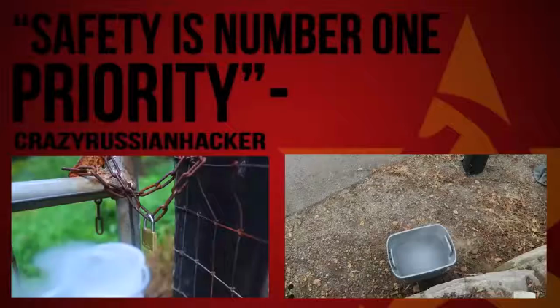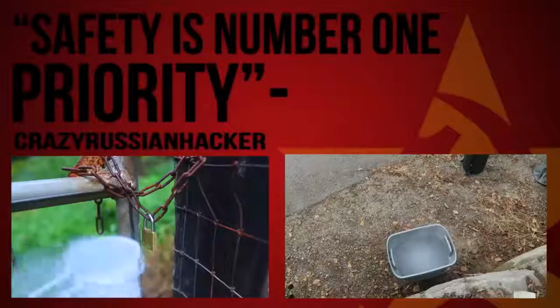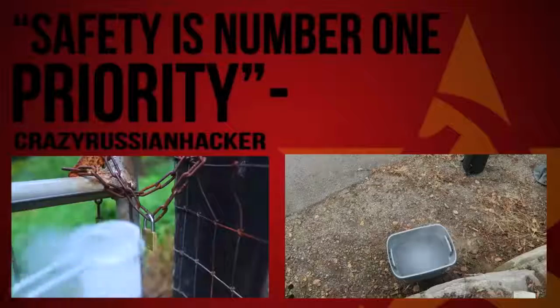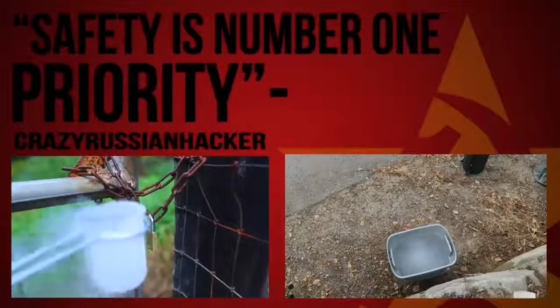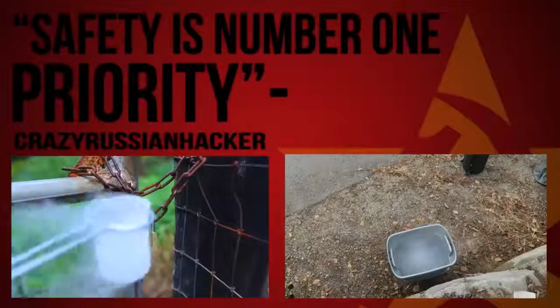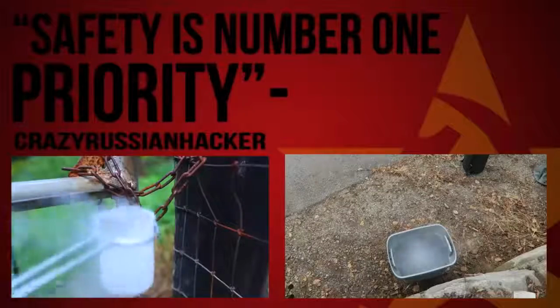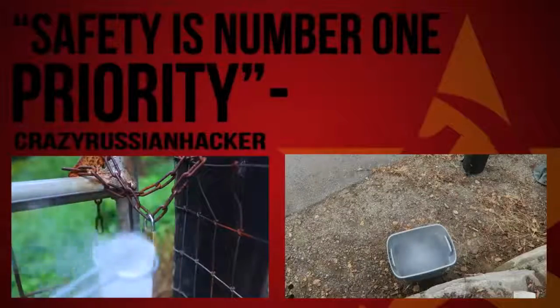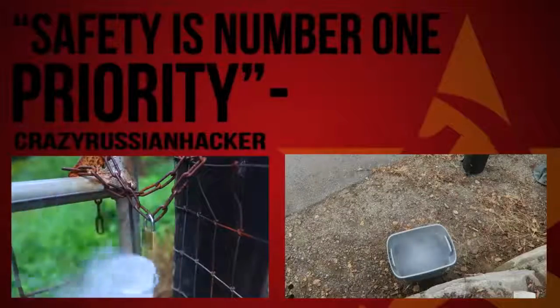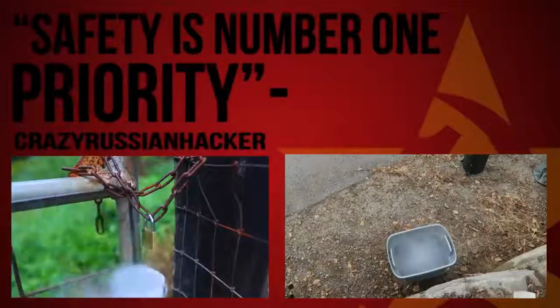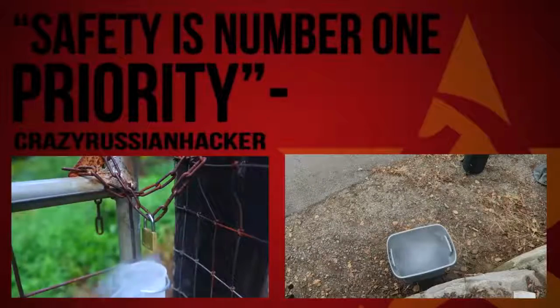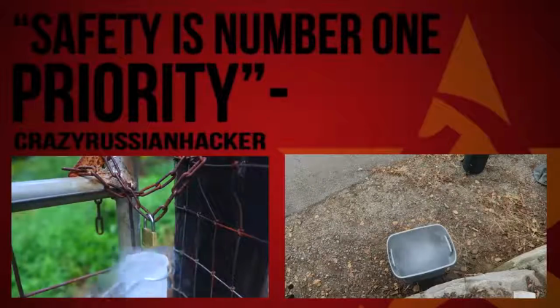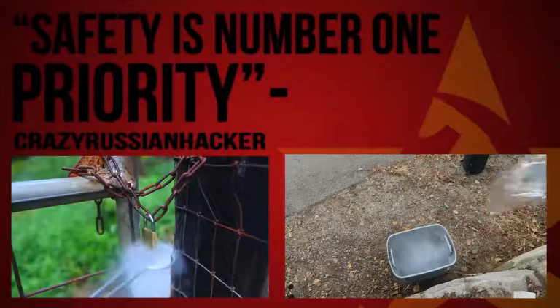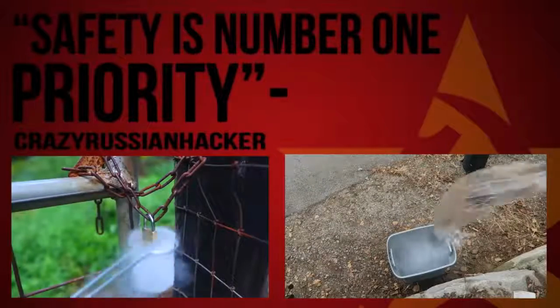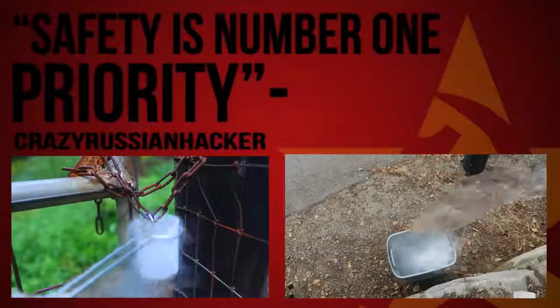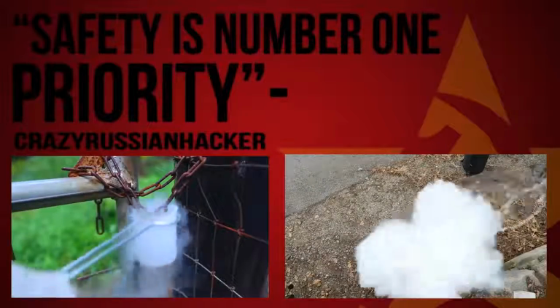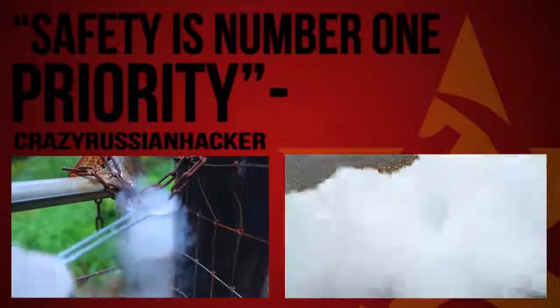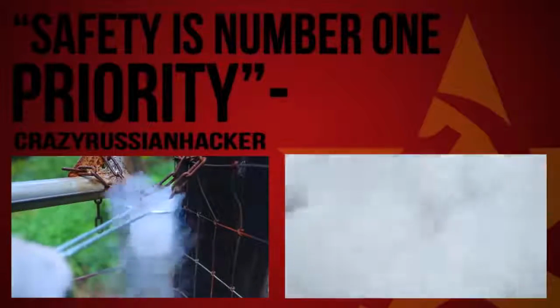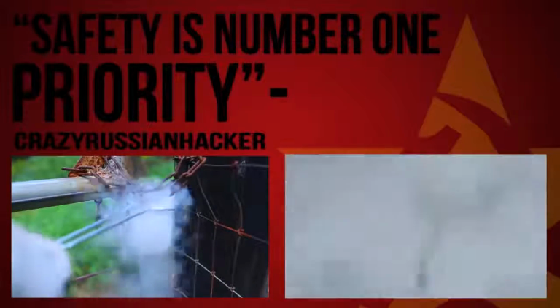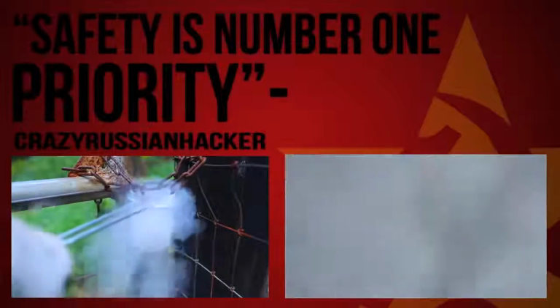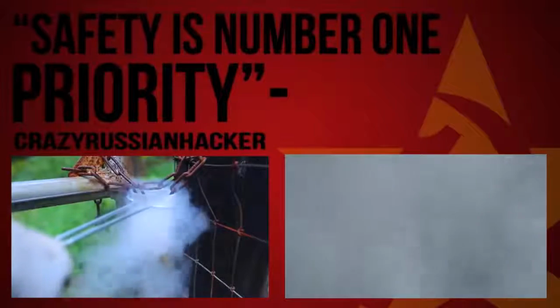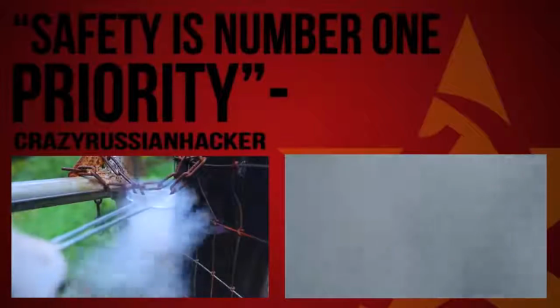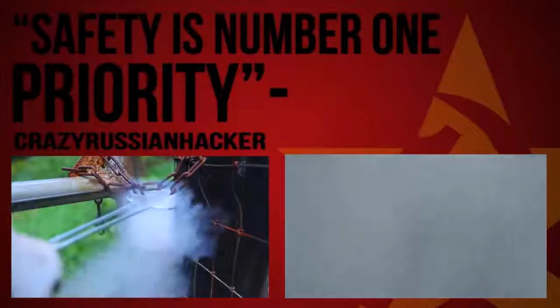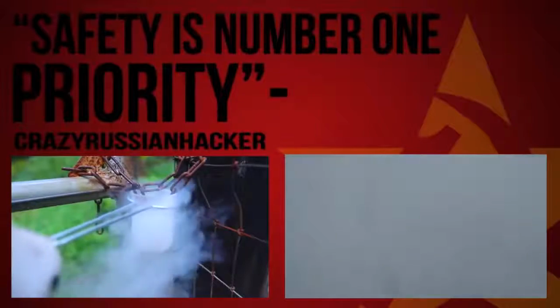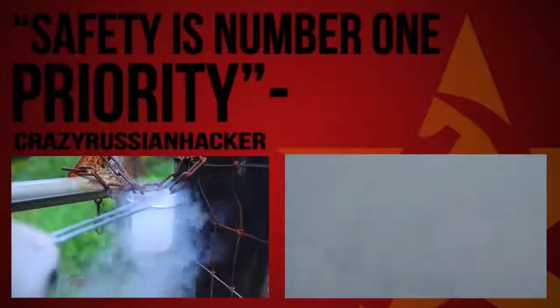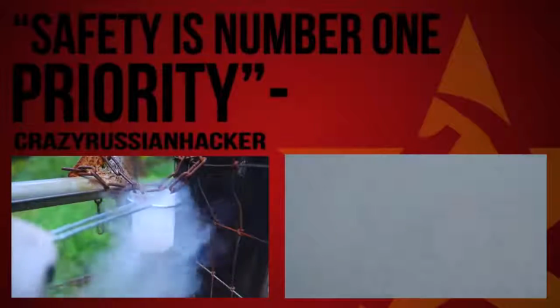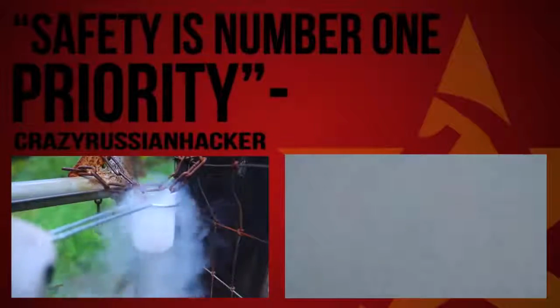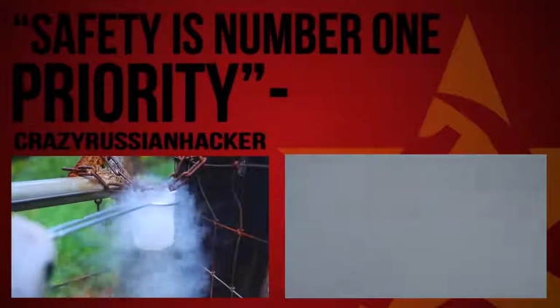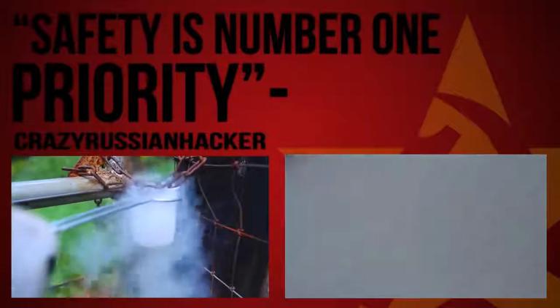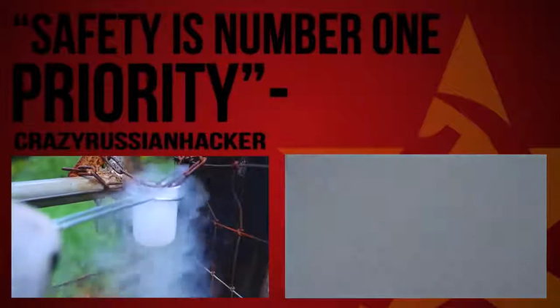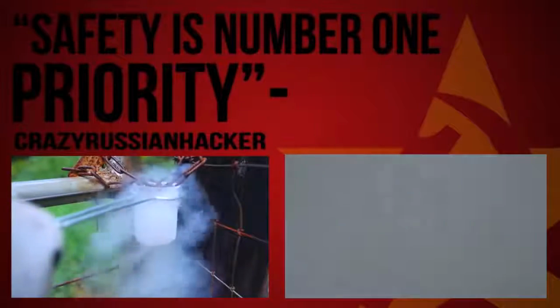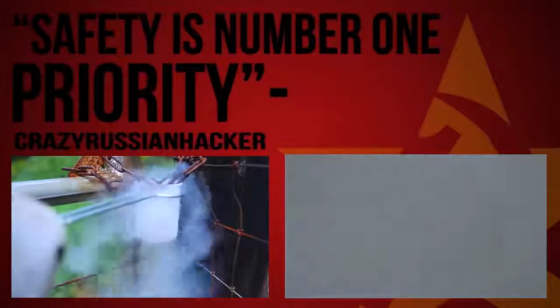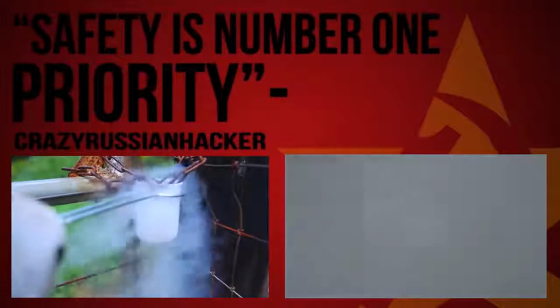Now we got here liquid nitrogen, and then we're gonna put the object right inside of it. Whoa.